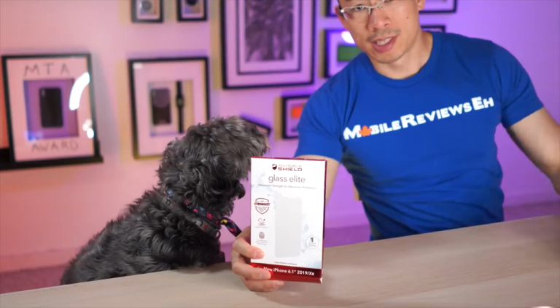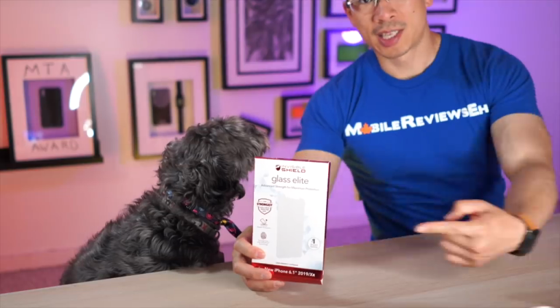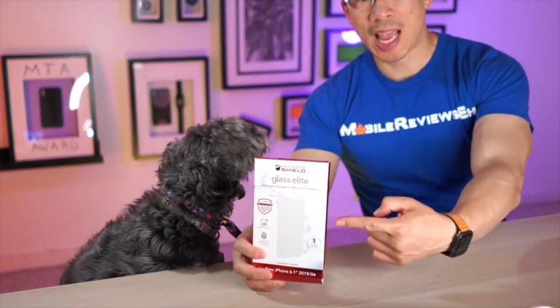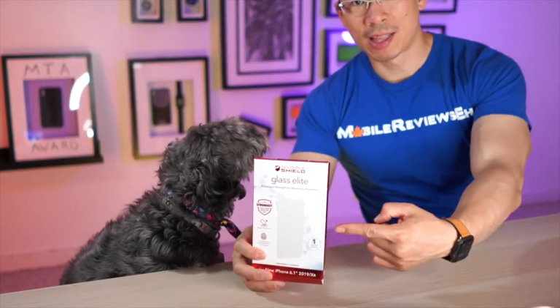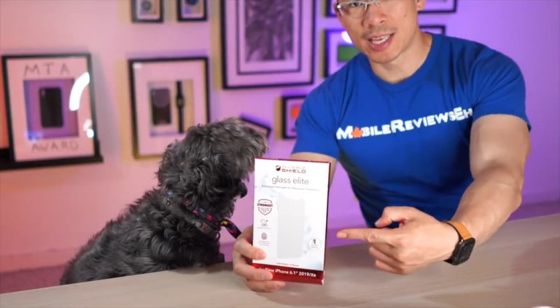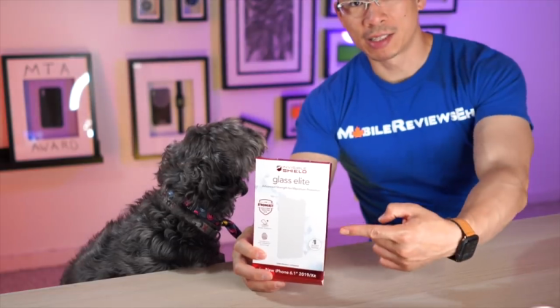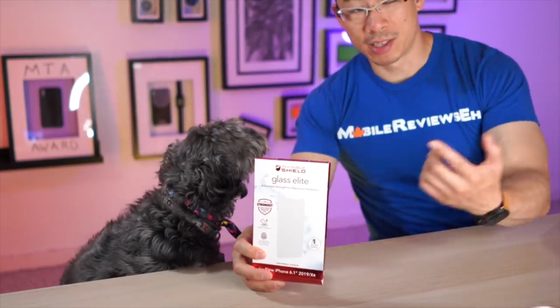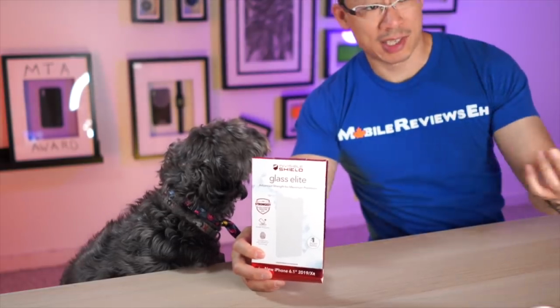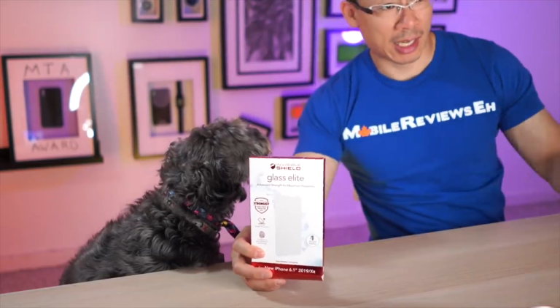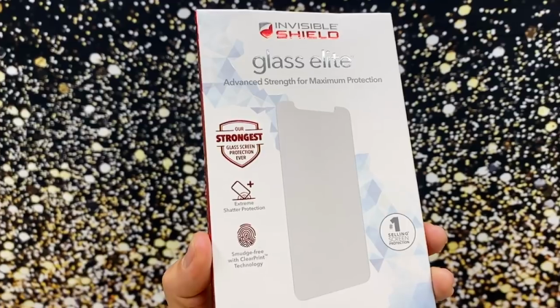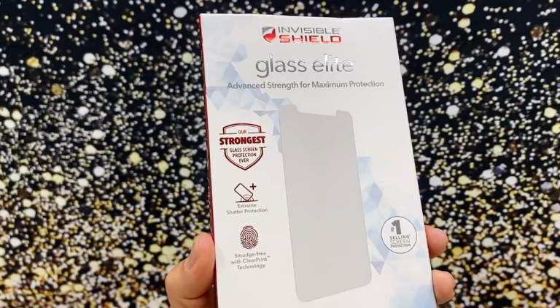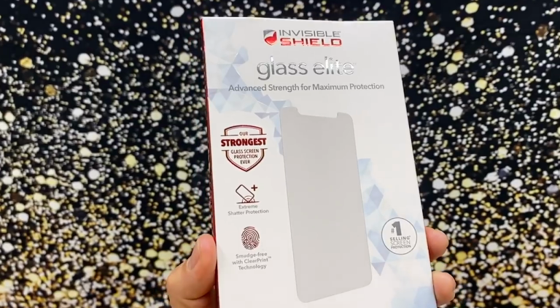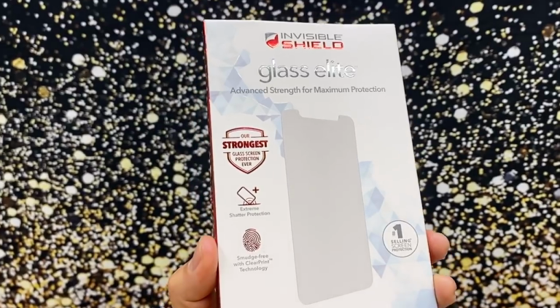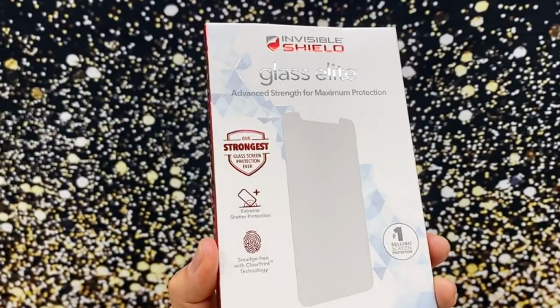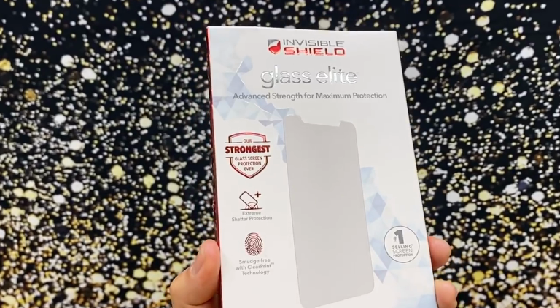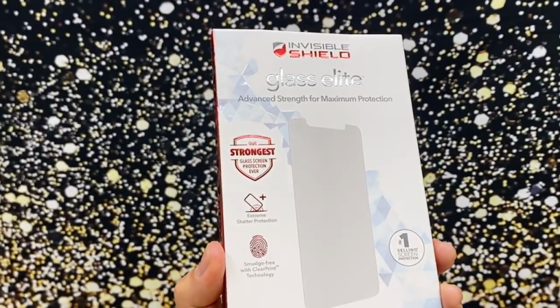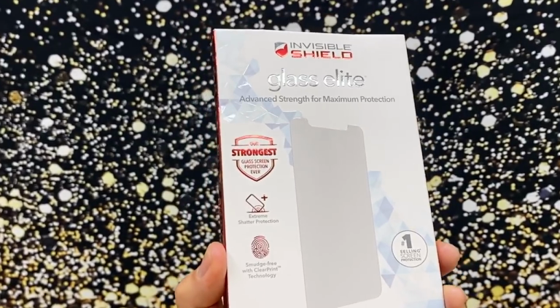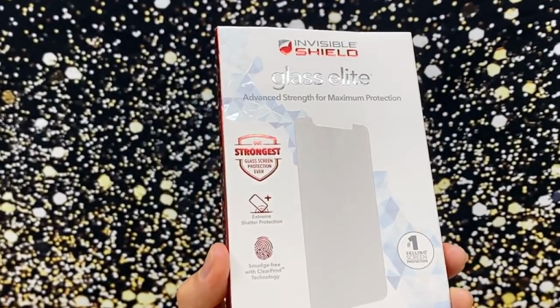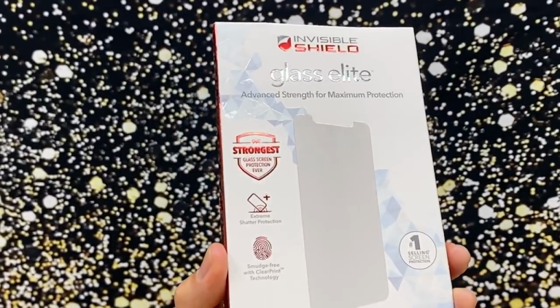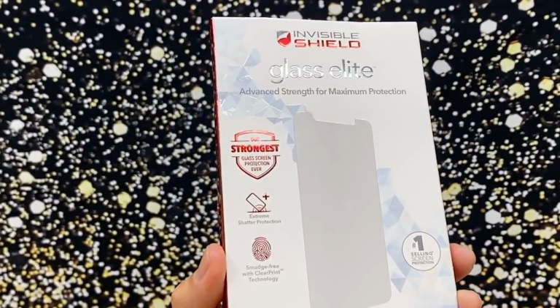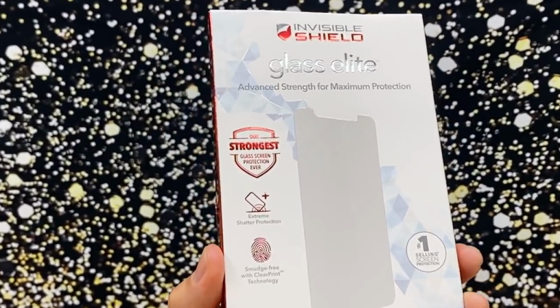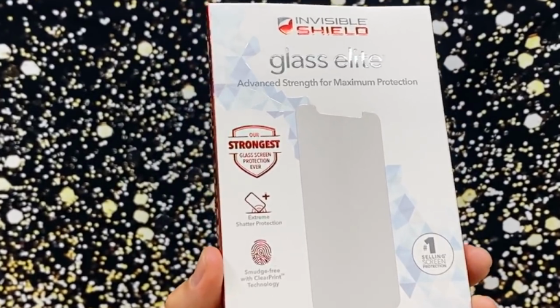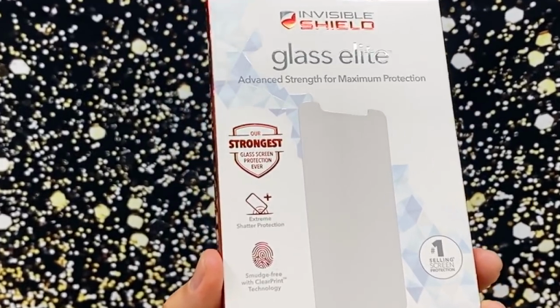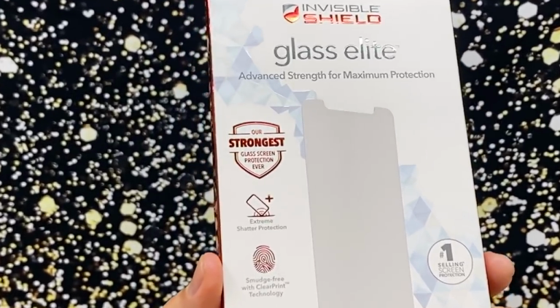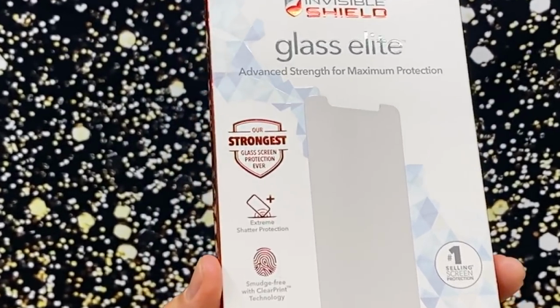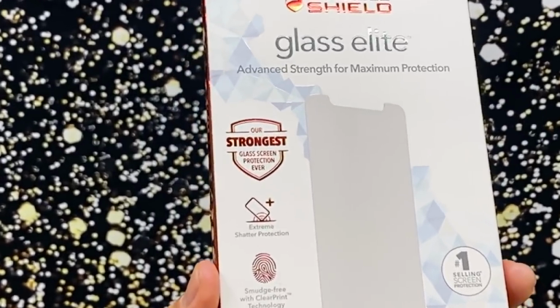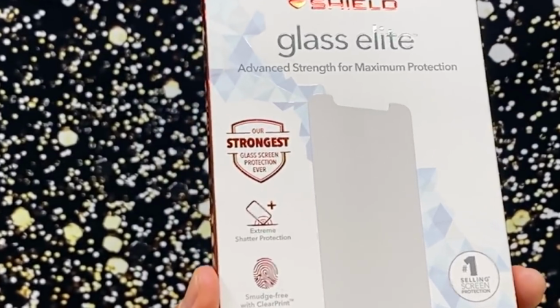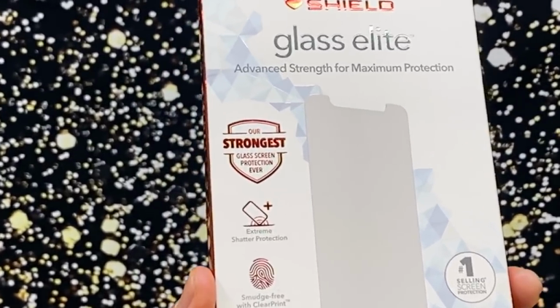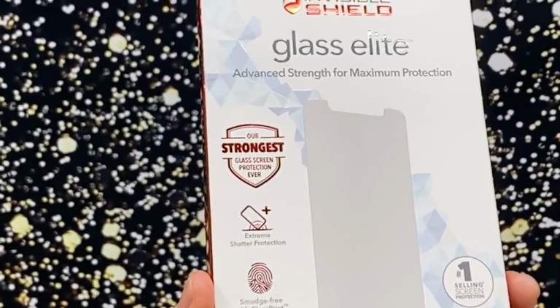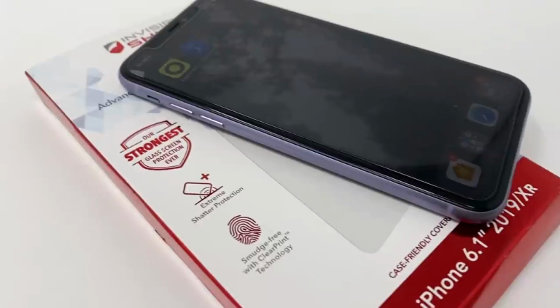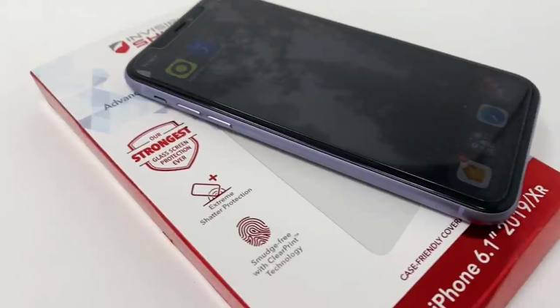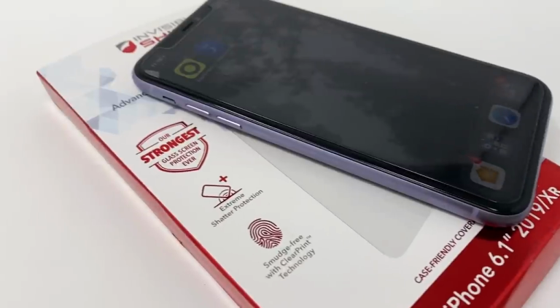This is the Zag Glass Elite. This is technically Zag's toughest glass — that's what it says on the box, so it has to be true, right?